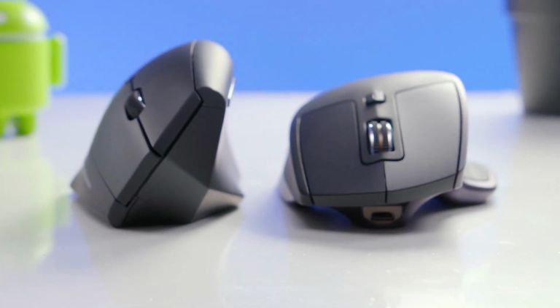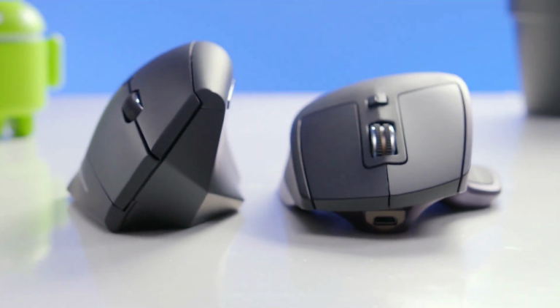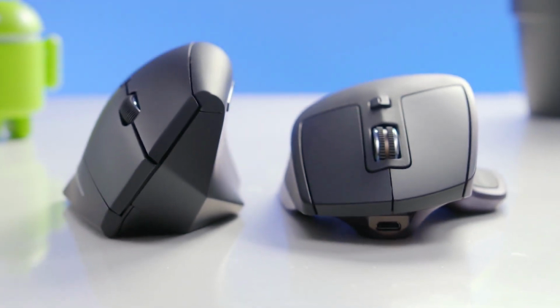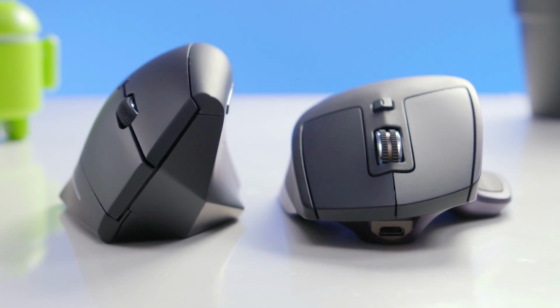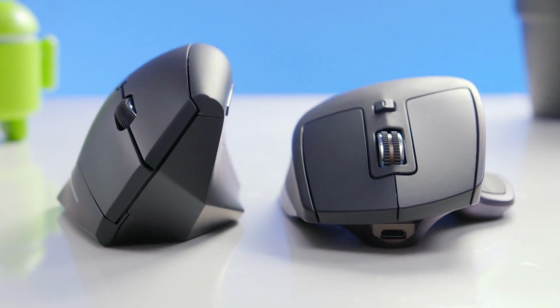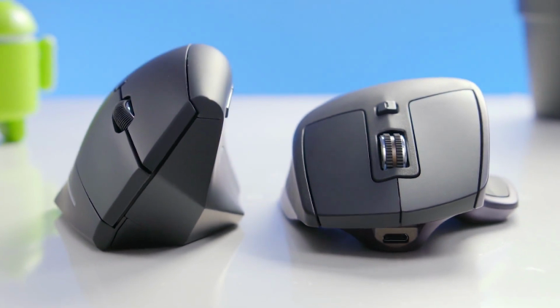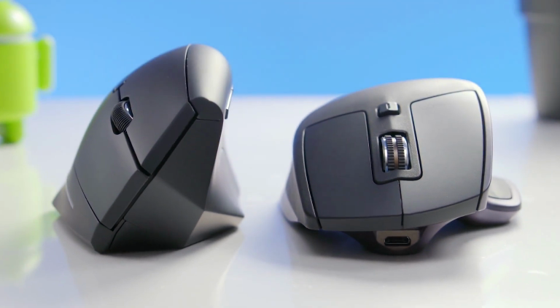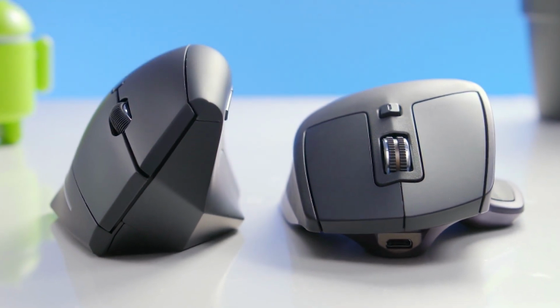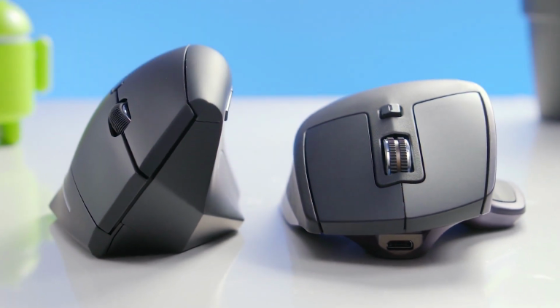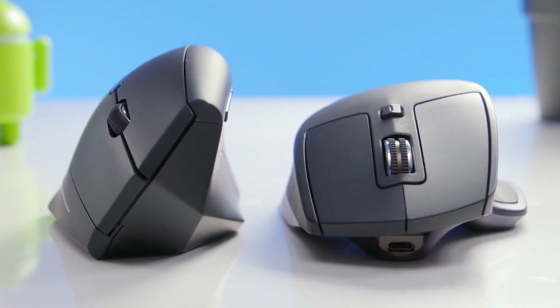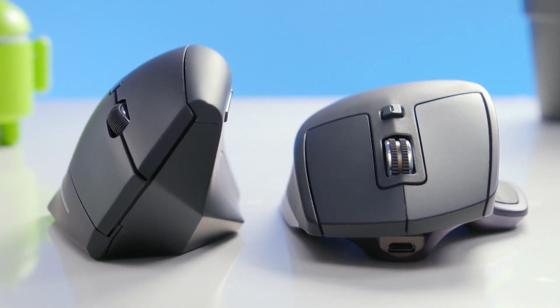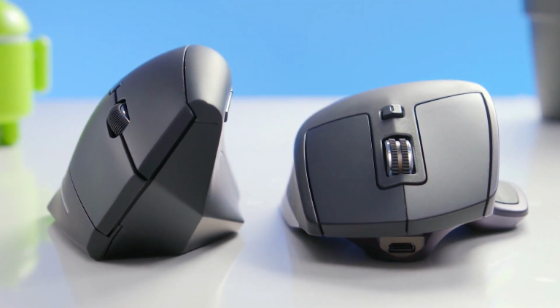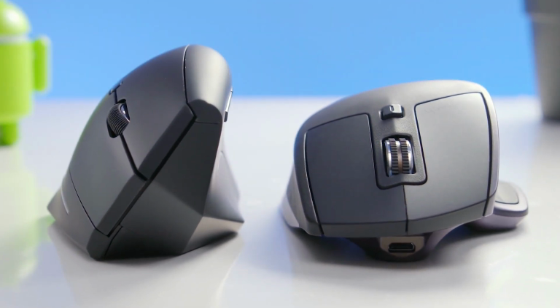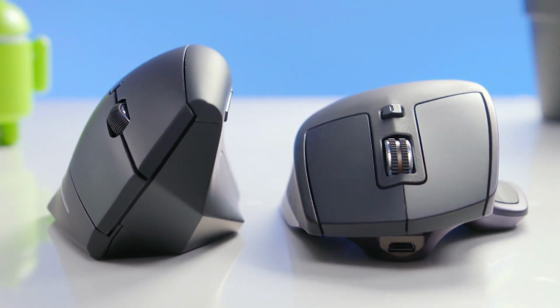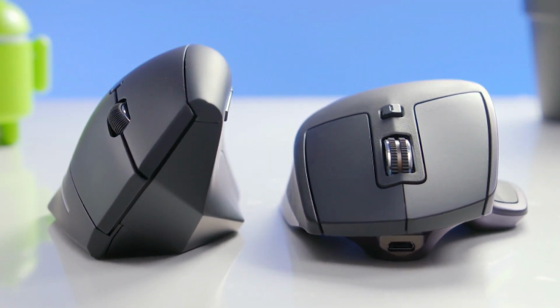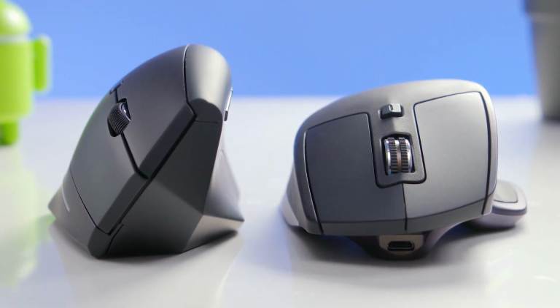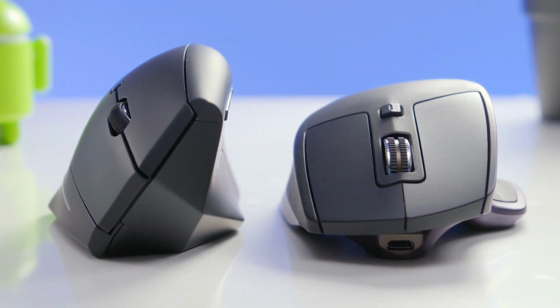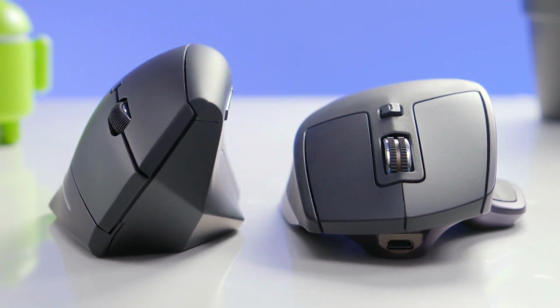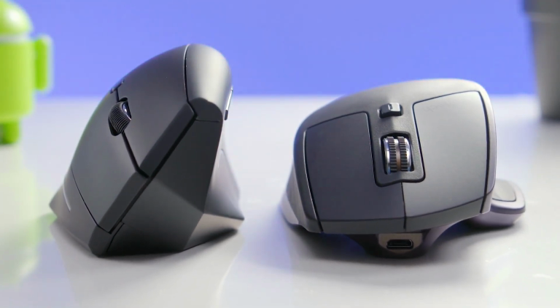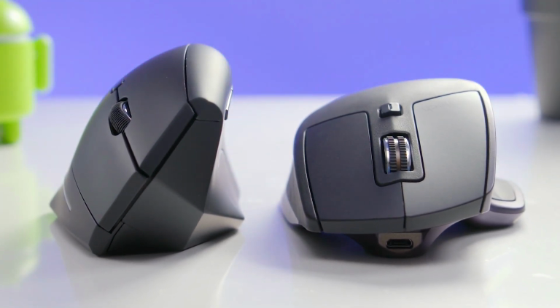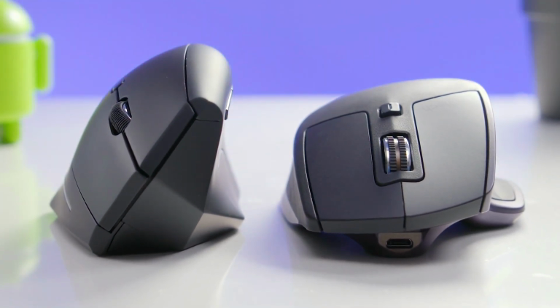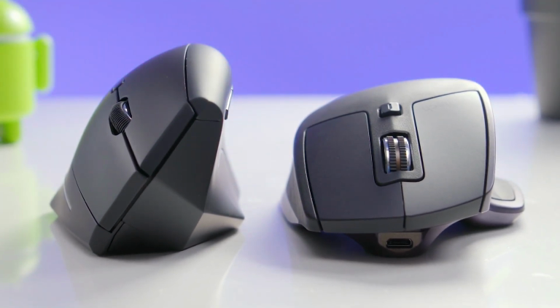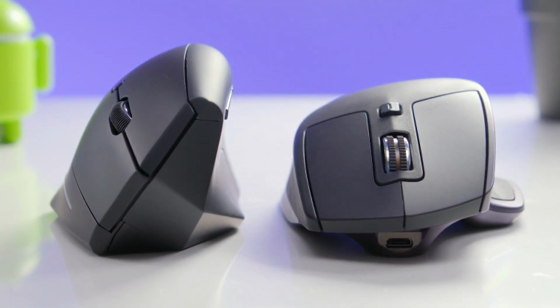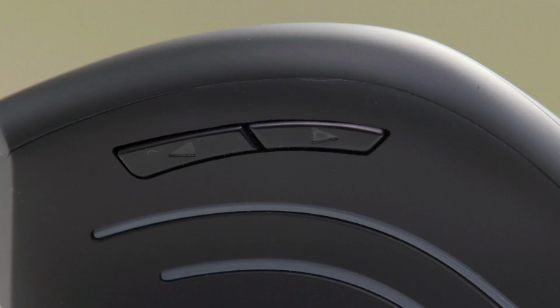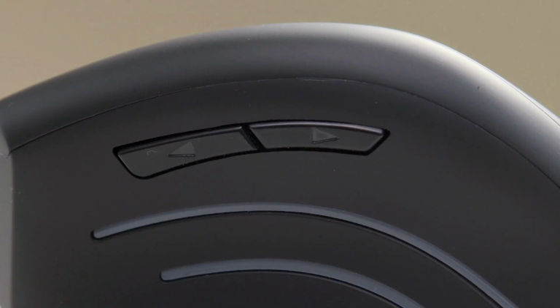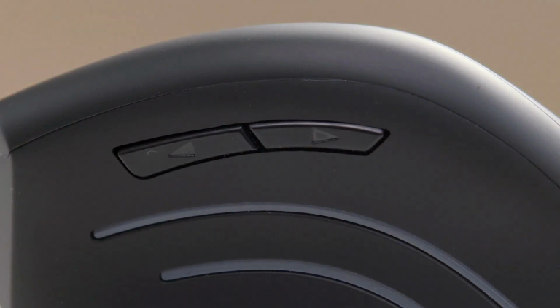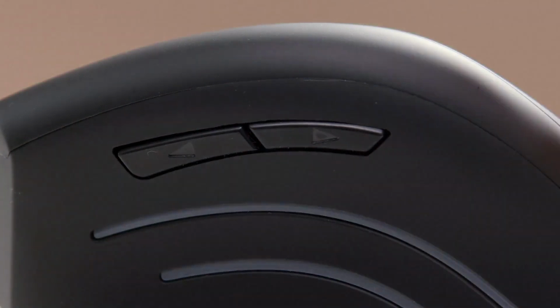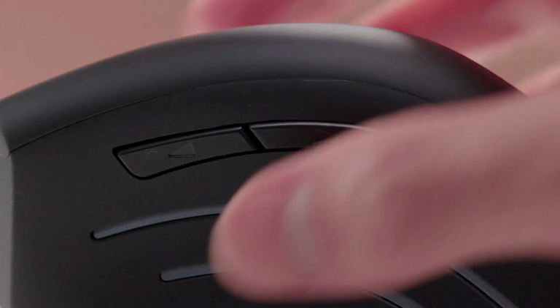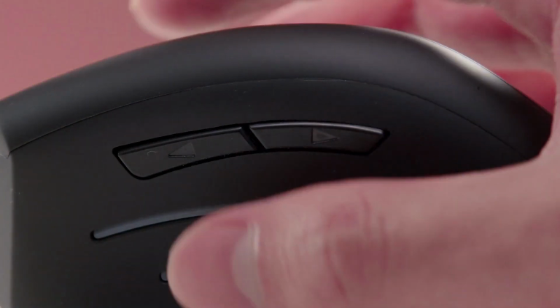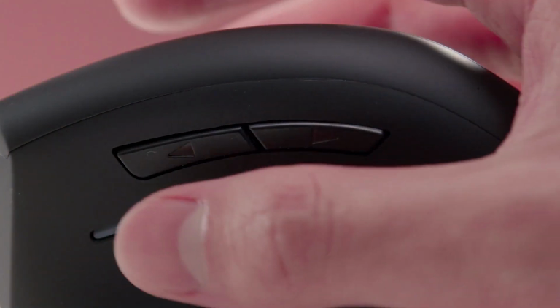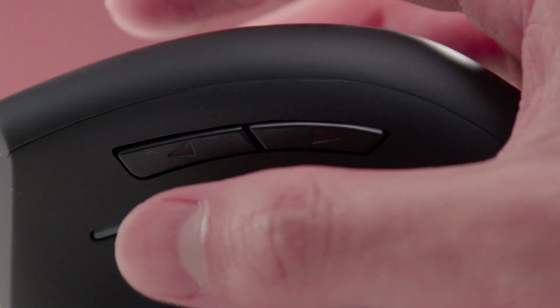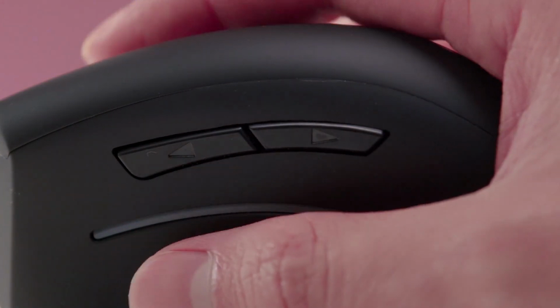Like other vertical mice, smaller hands will struggle to reach all the buttons, so we recommend it only for larger hands.